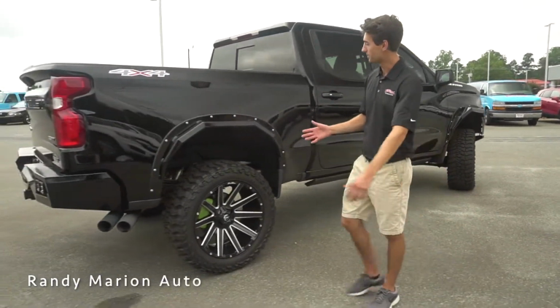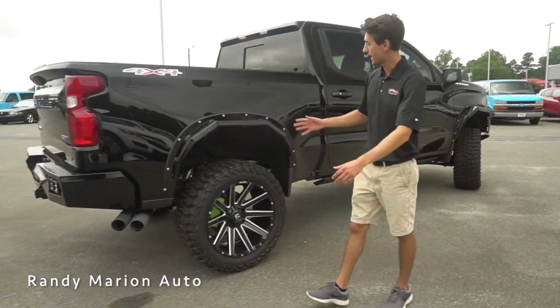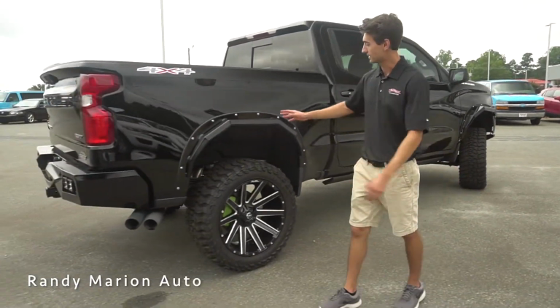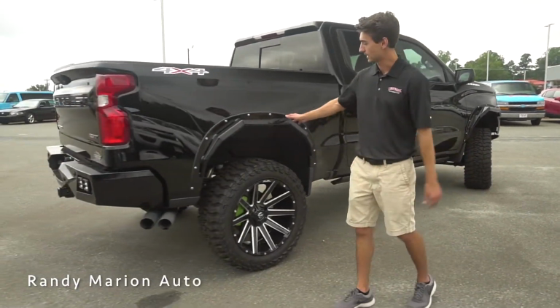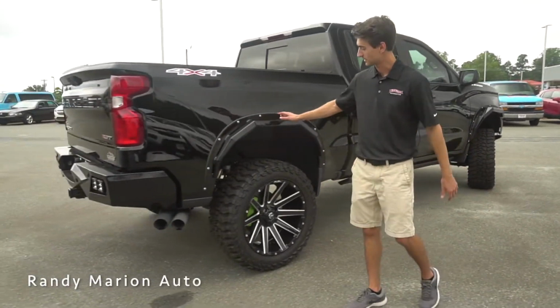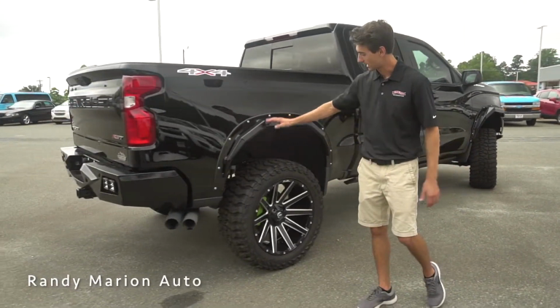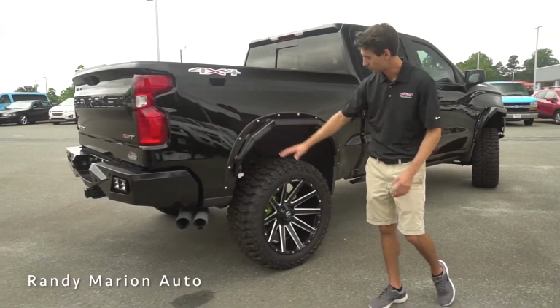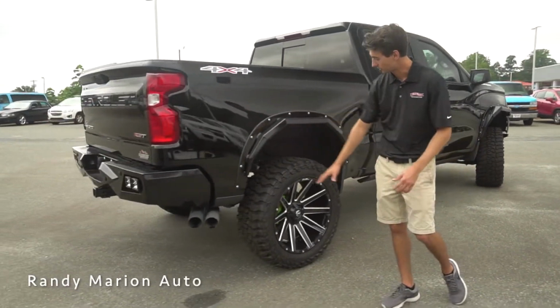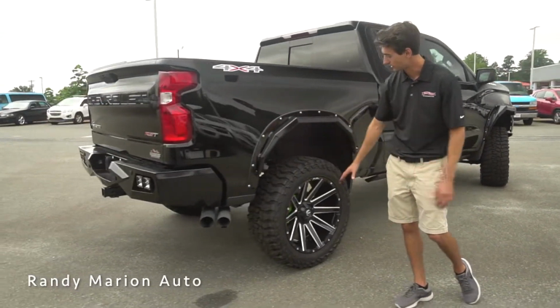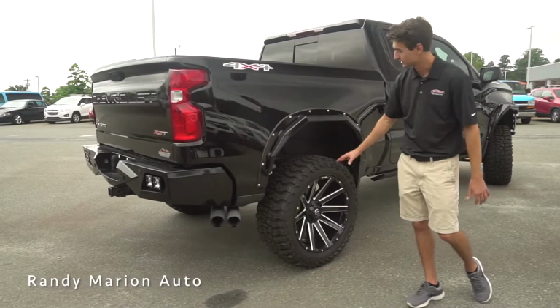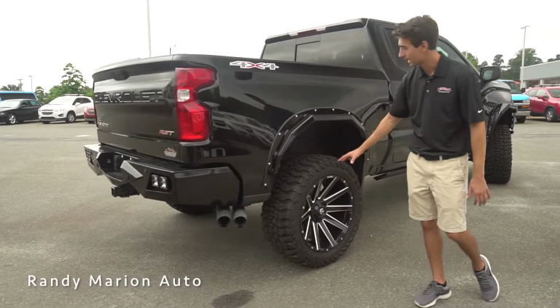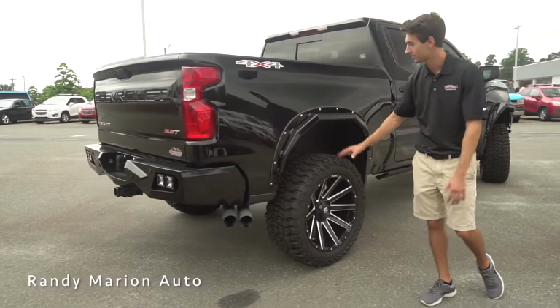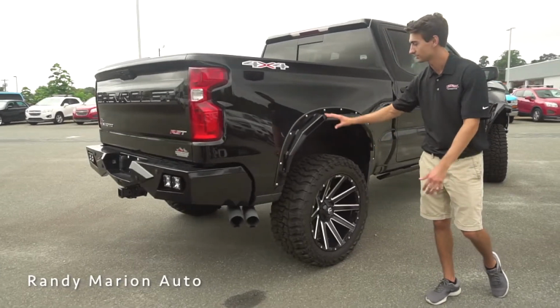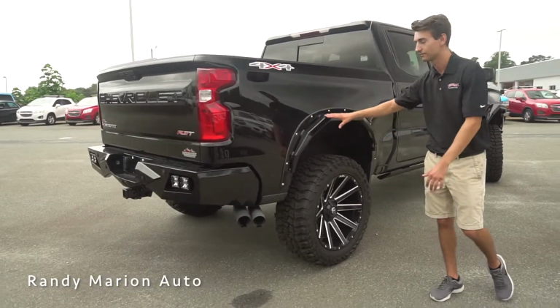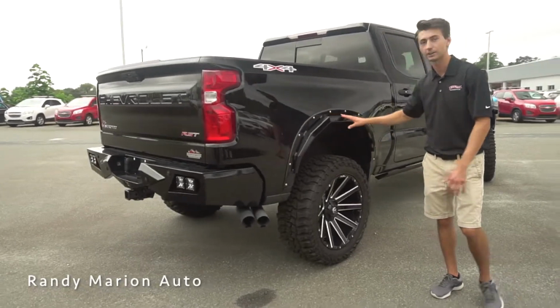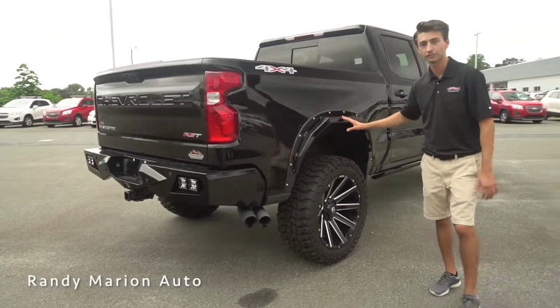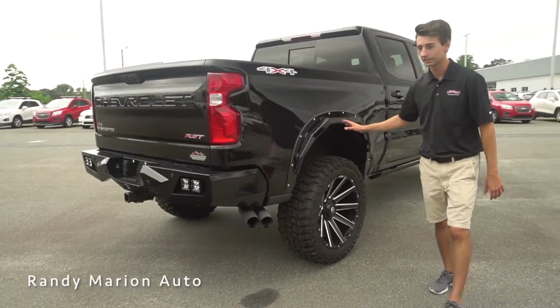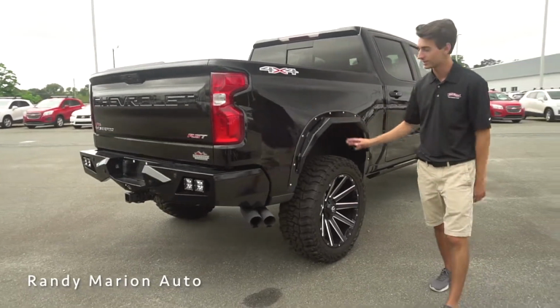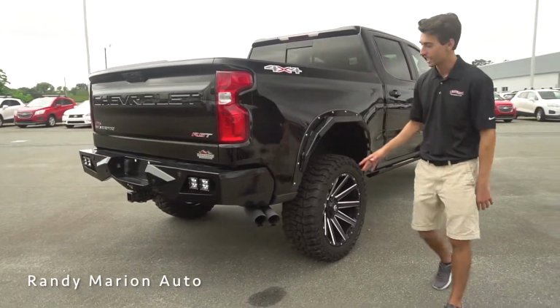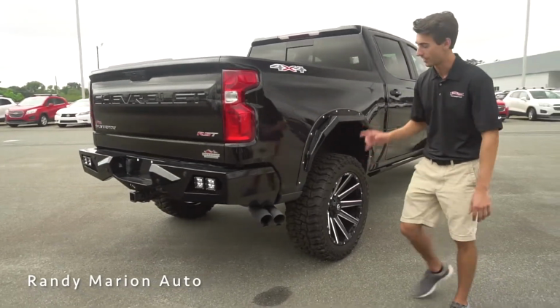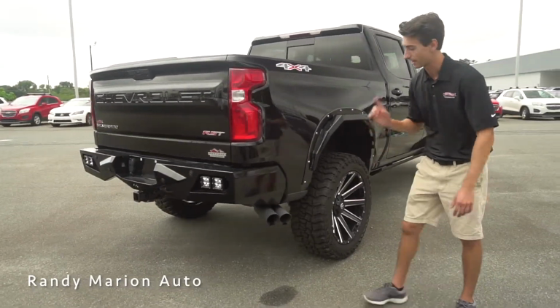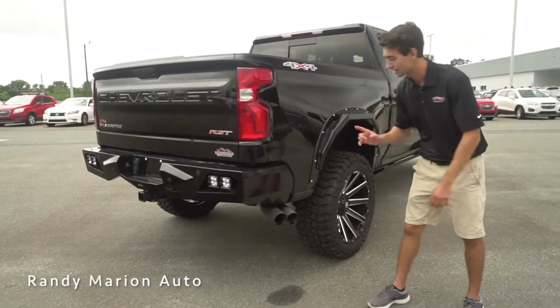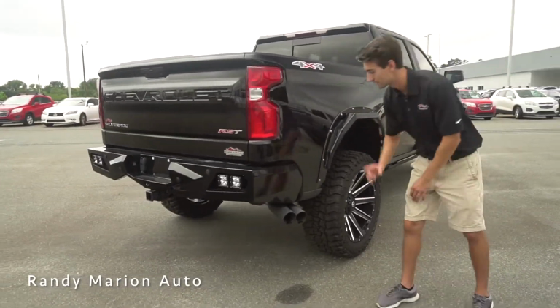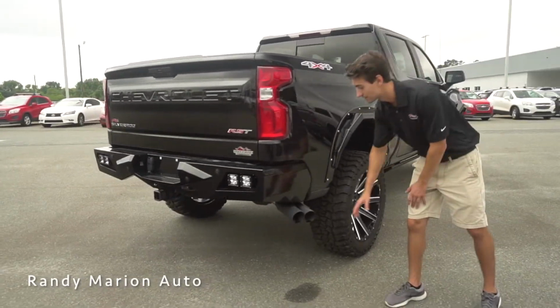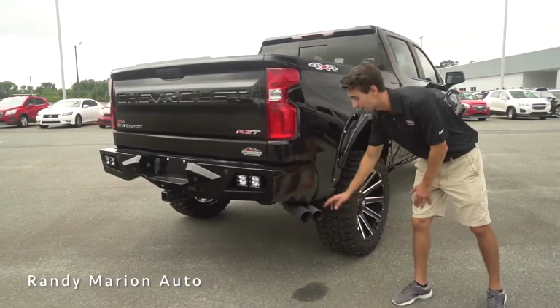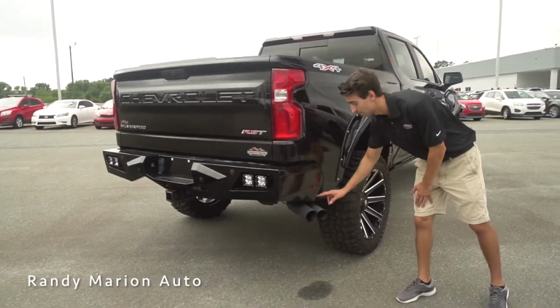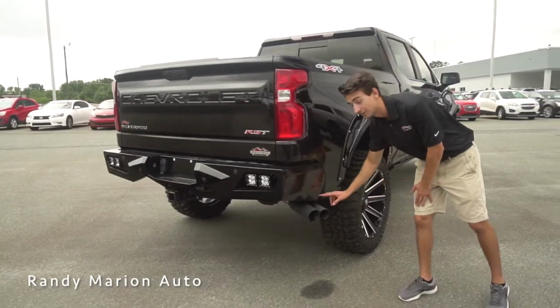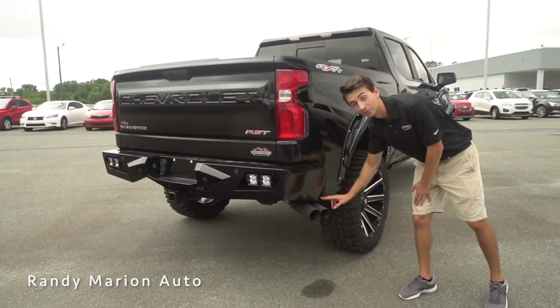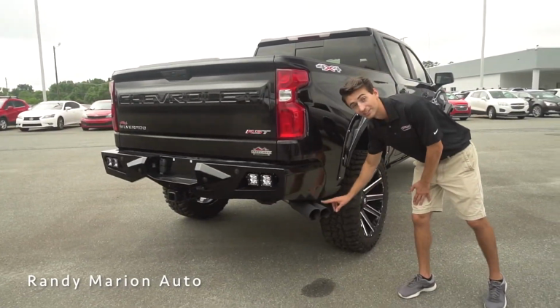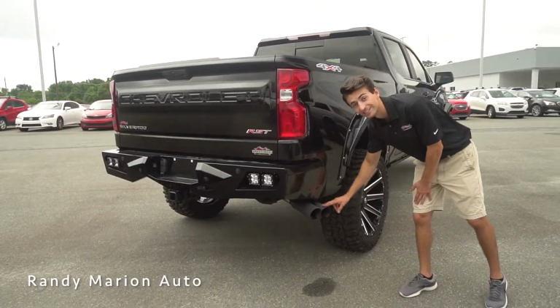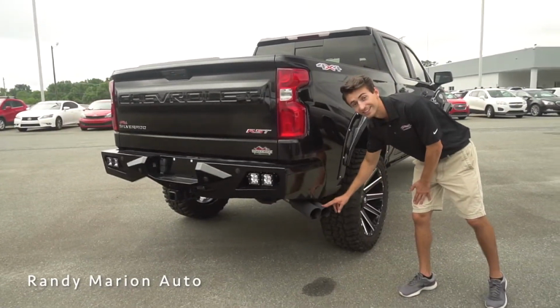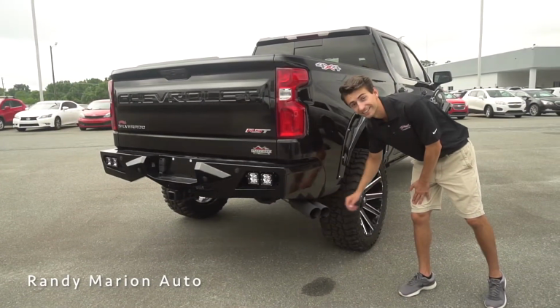Moving to the back, we have the same setup with the wheels, tires, and fender flares, and then a custom exhaust which has a really good sound.